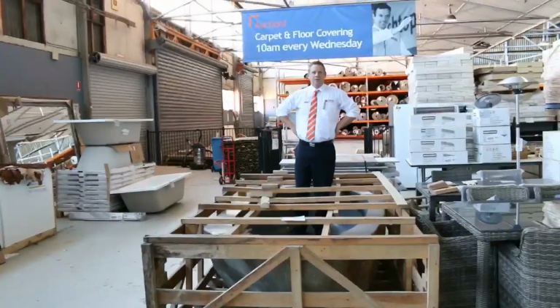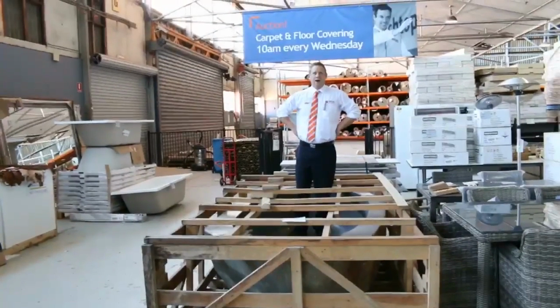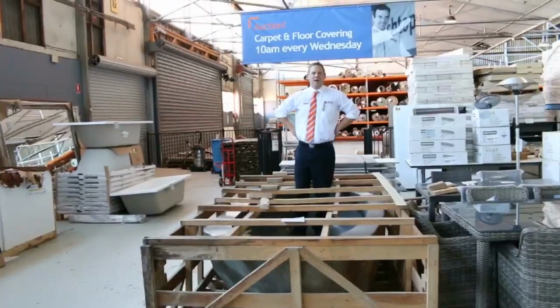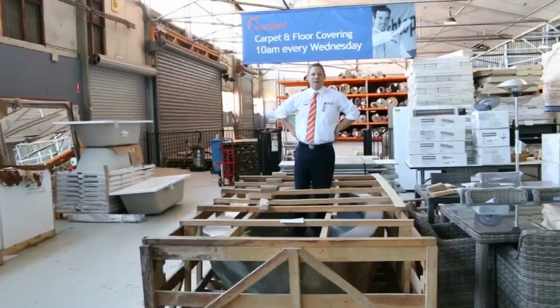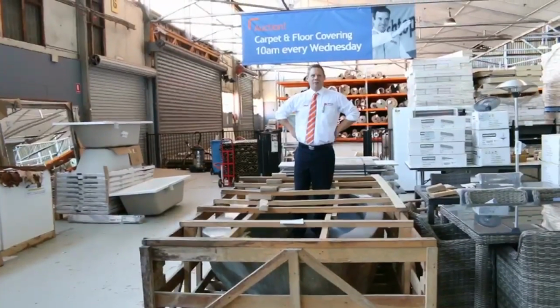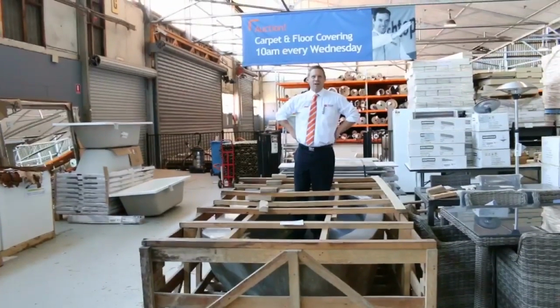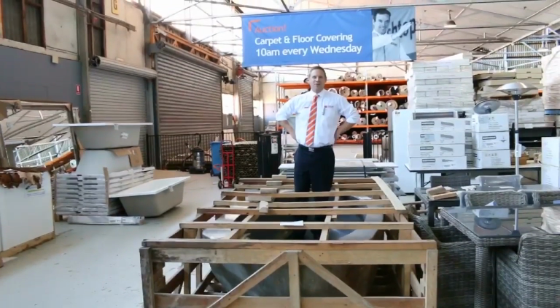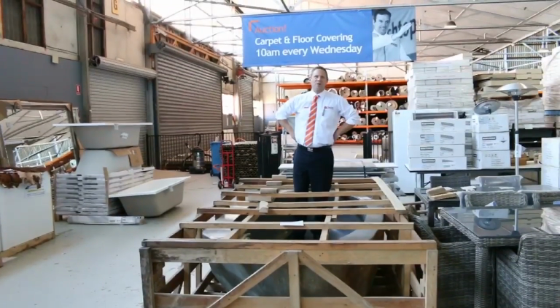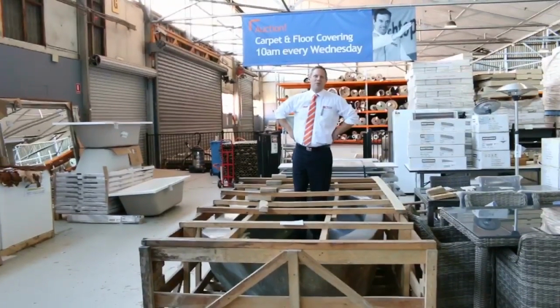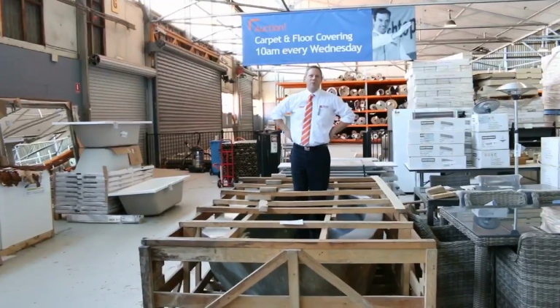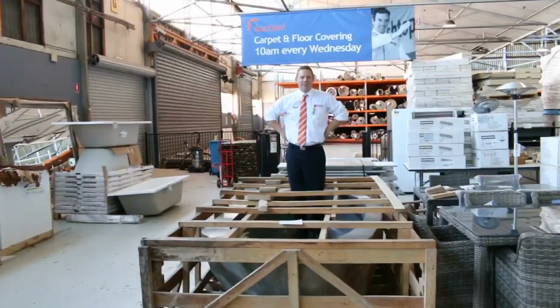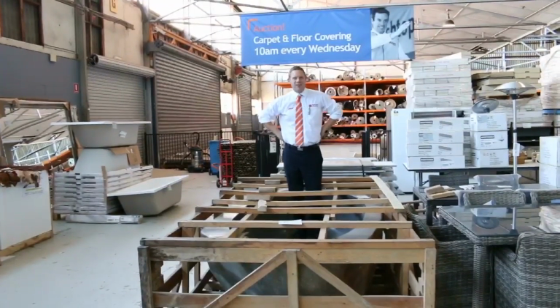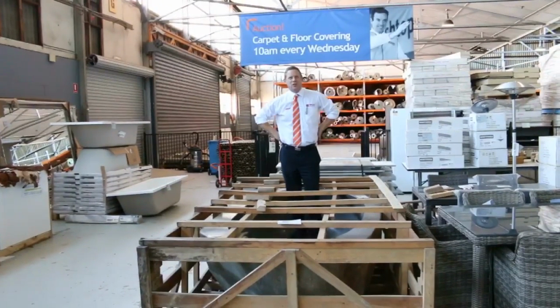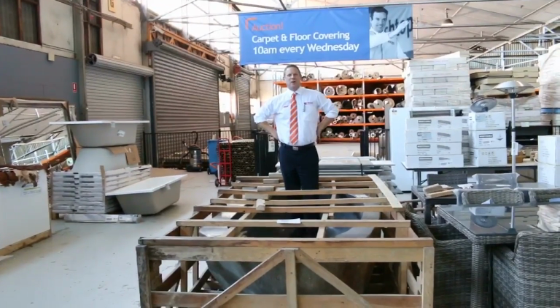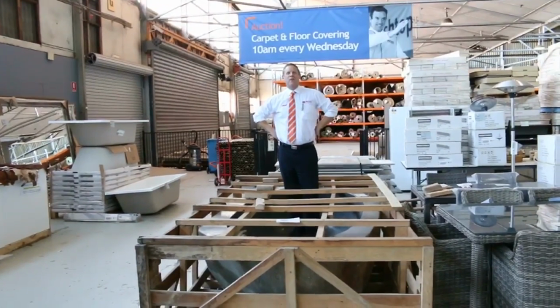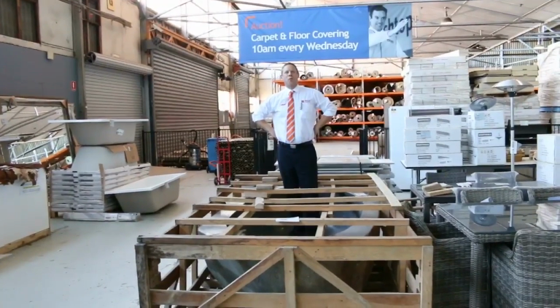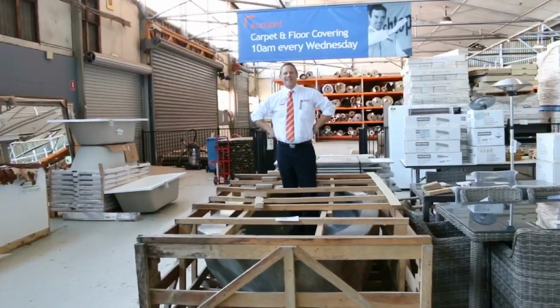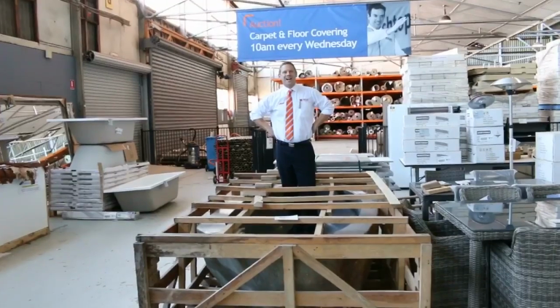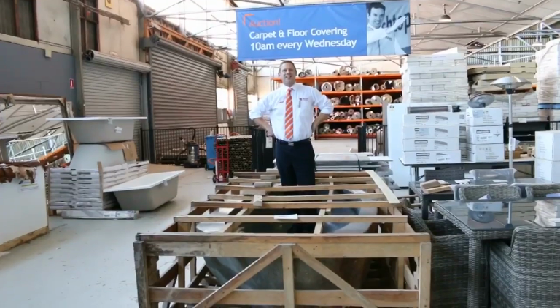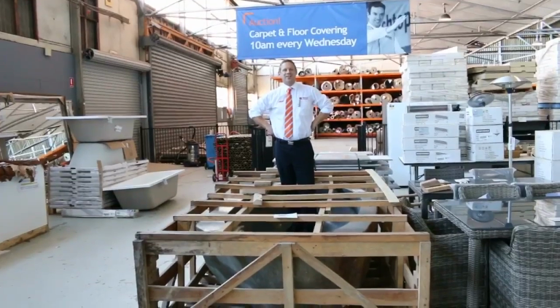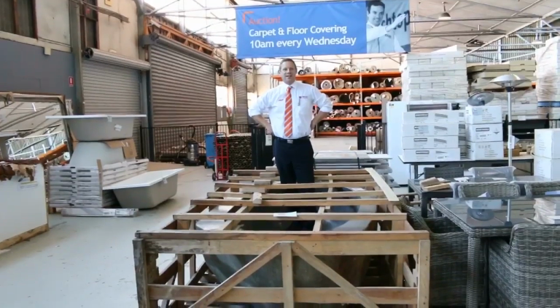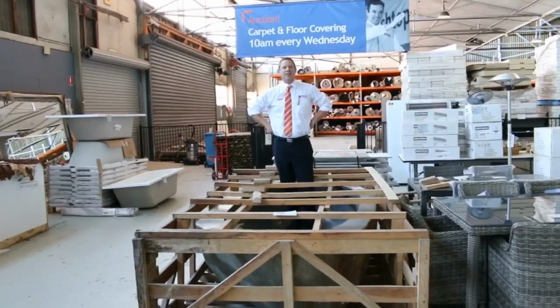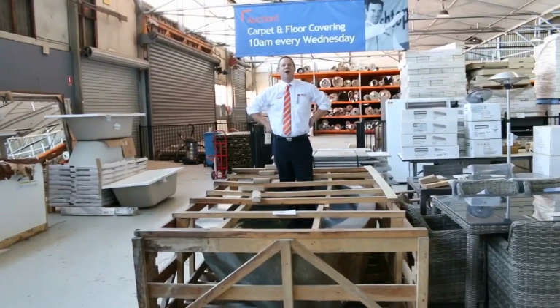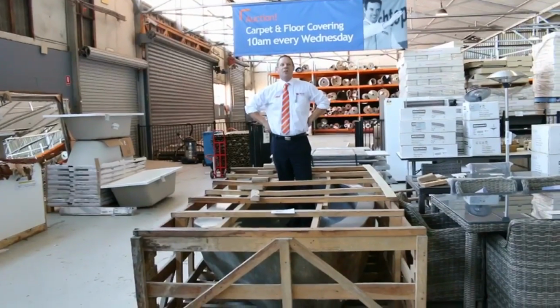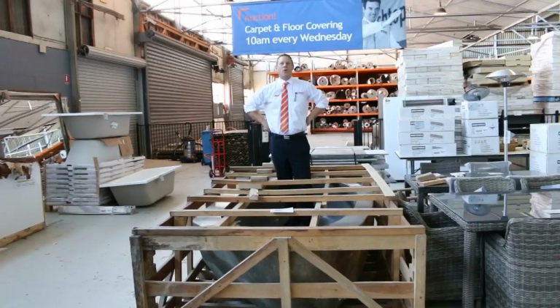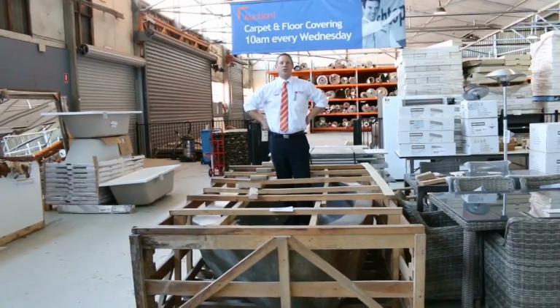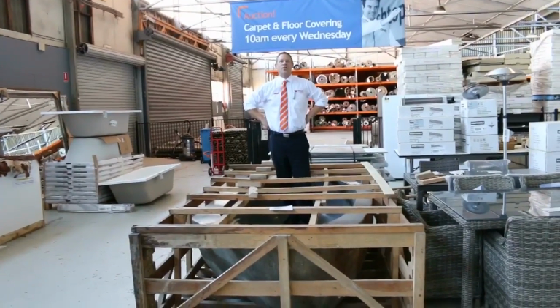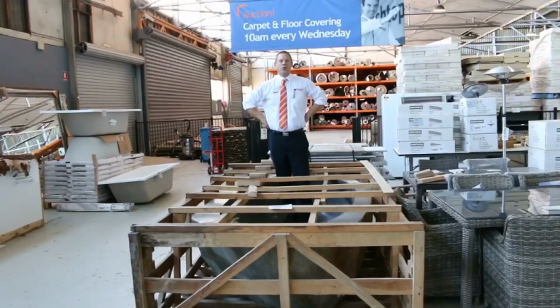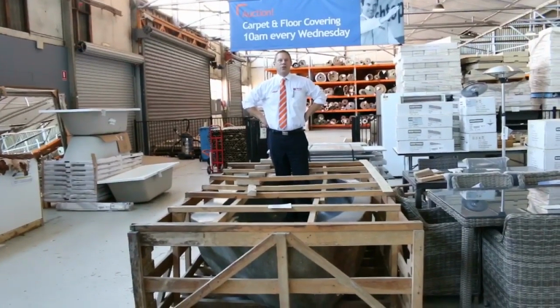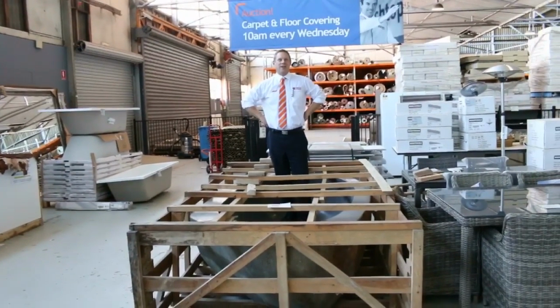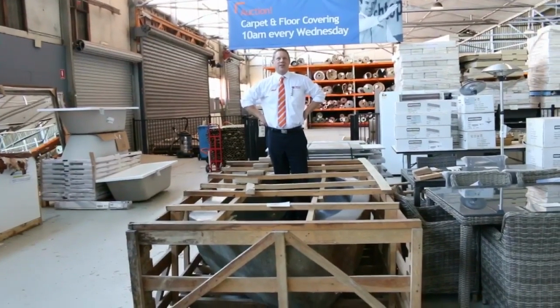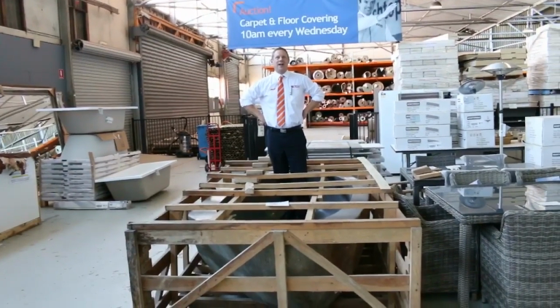Hi, I'm Liam from Fowles, and welcome to the Home Renovators auction preview for Wednesday the 17th of August 2016.